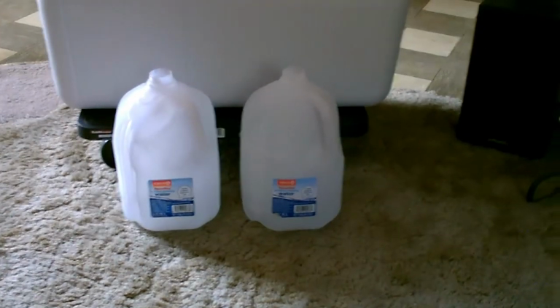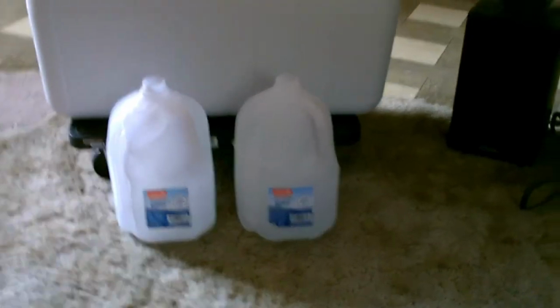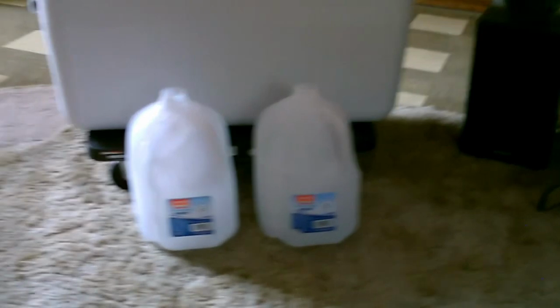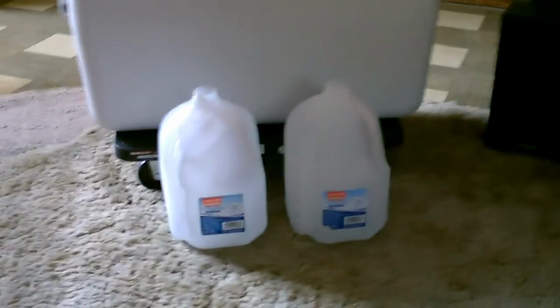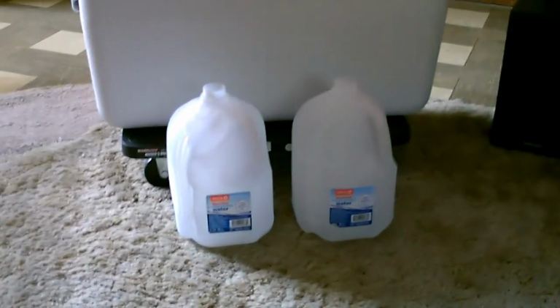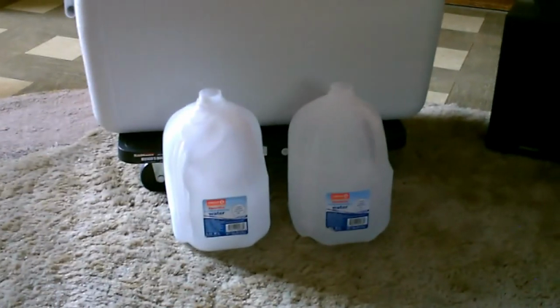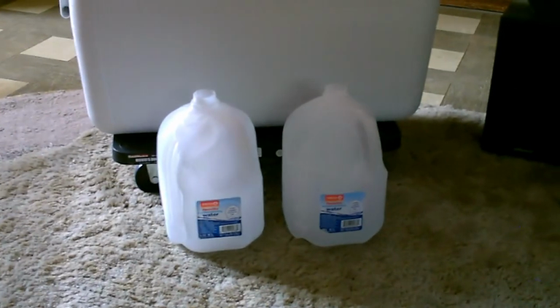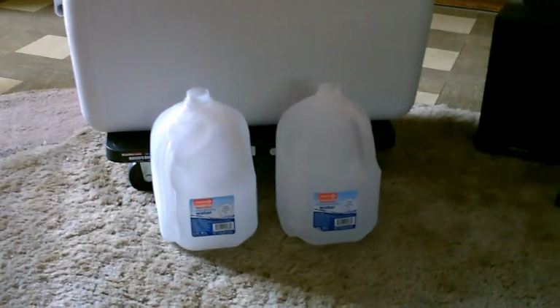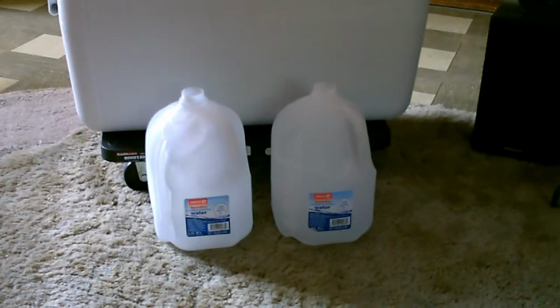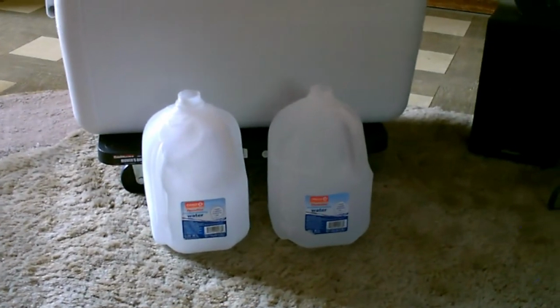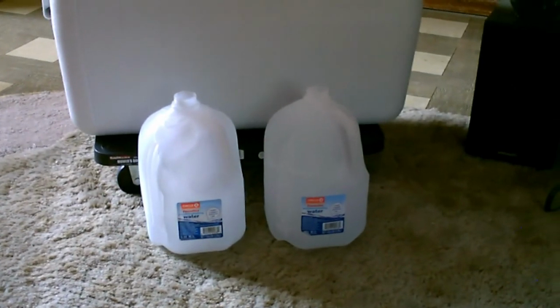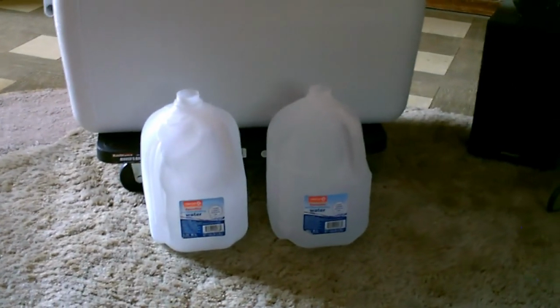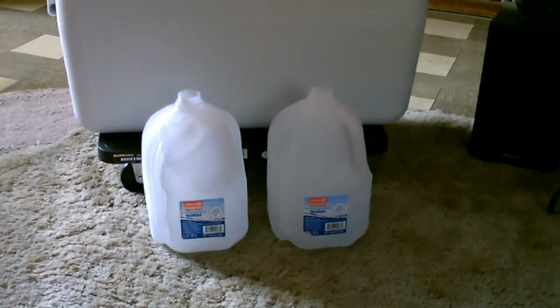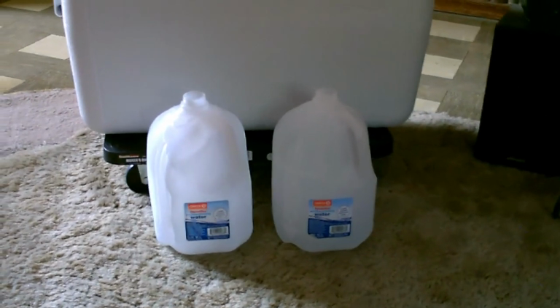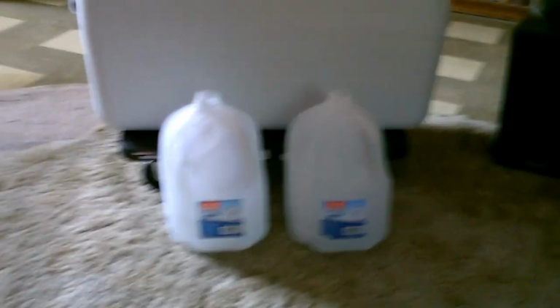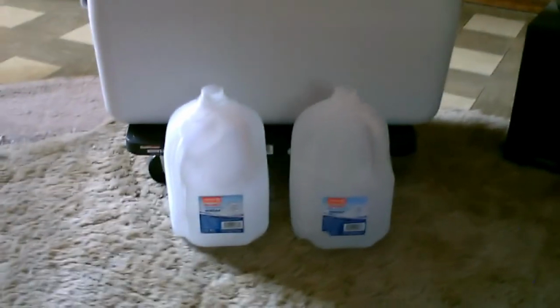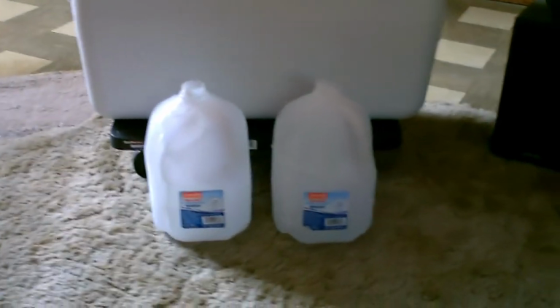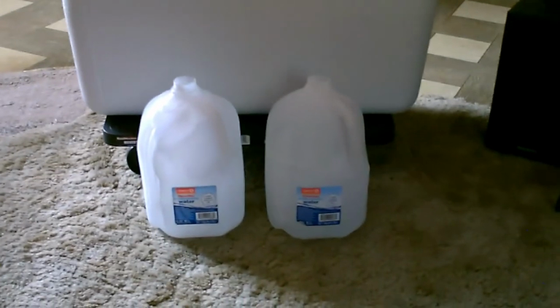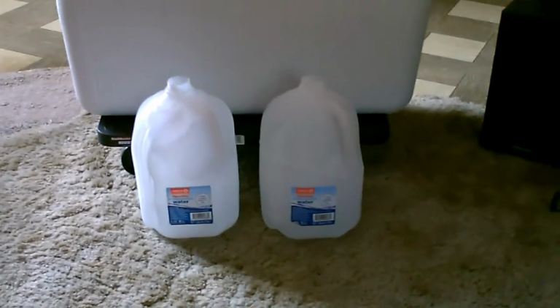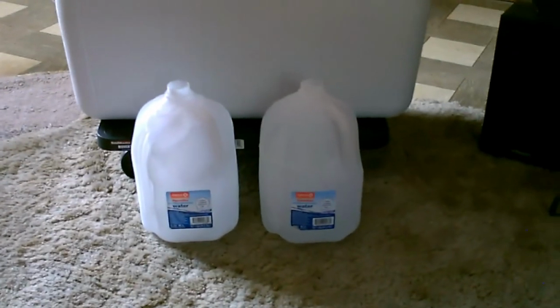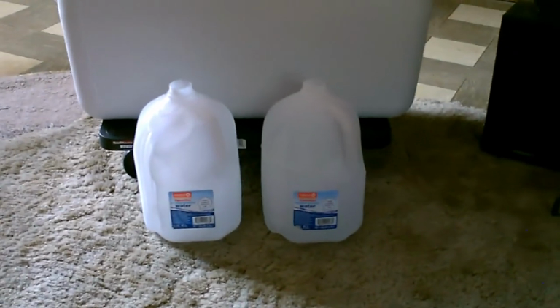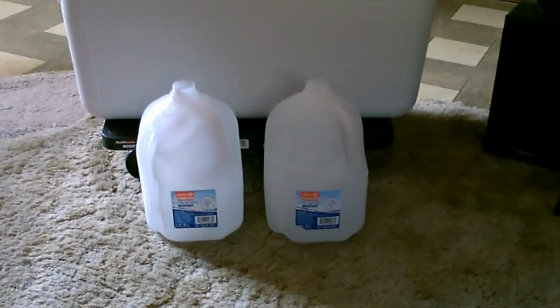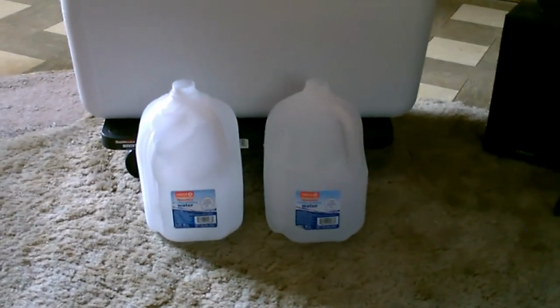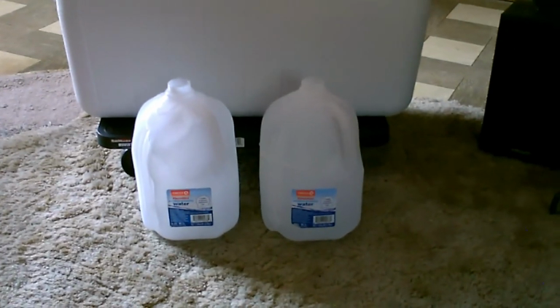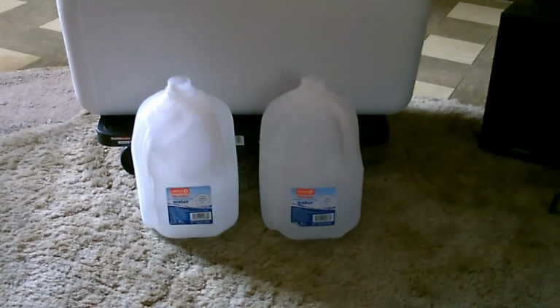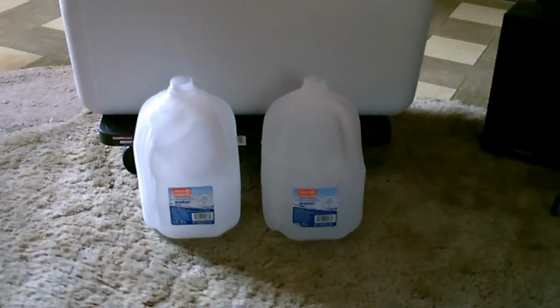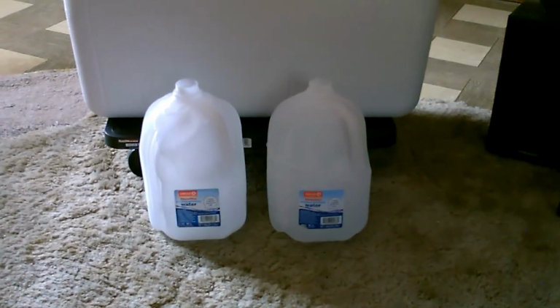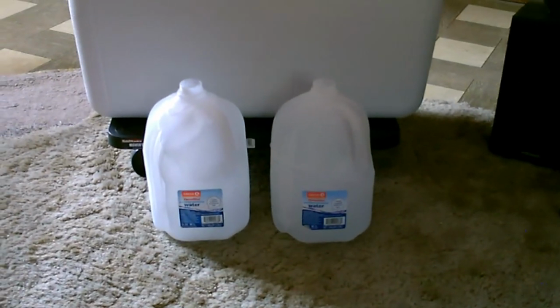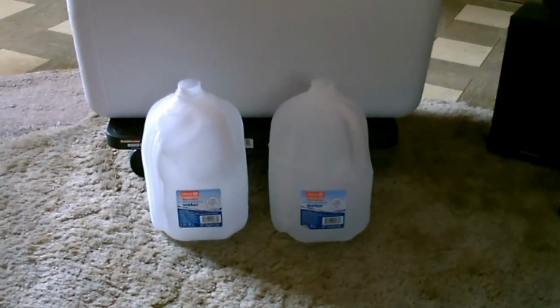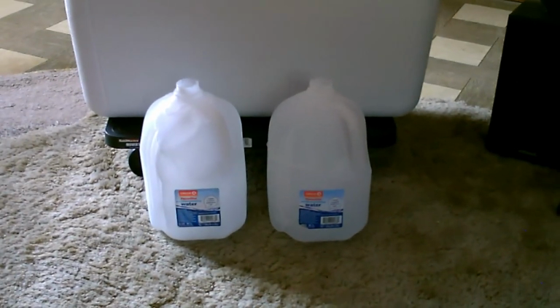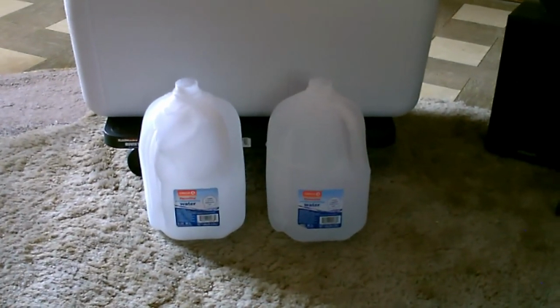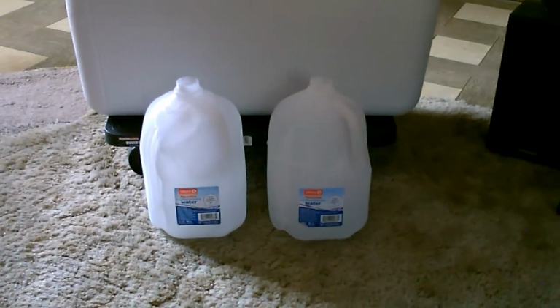Probably the easiest way to keep the water cool — just a couple of frozen gallon jugs. Rotate them in and out as needed.